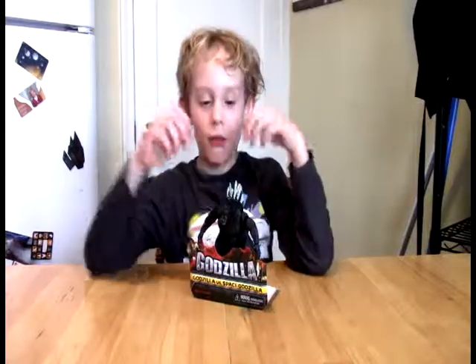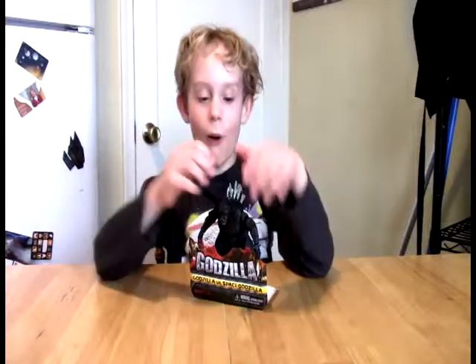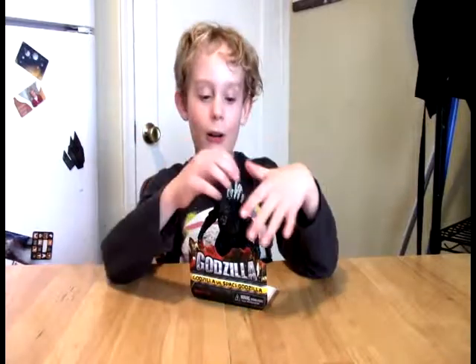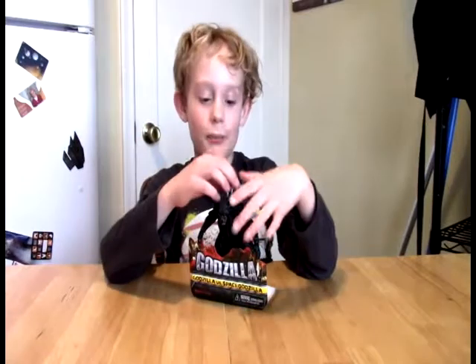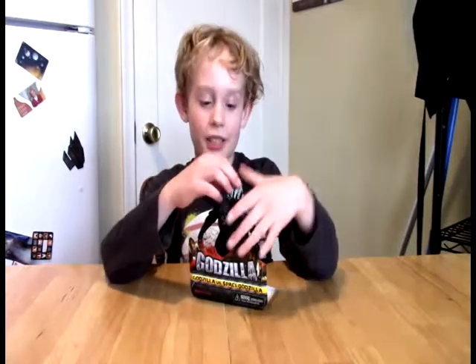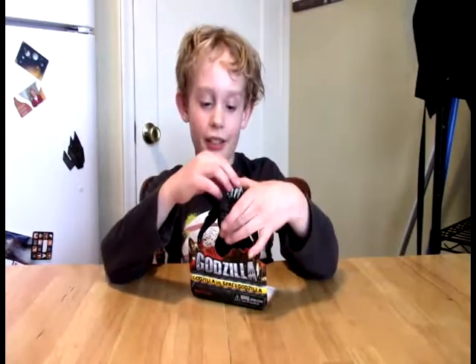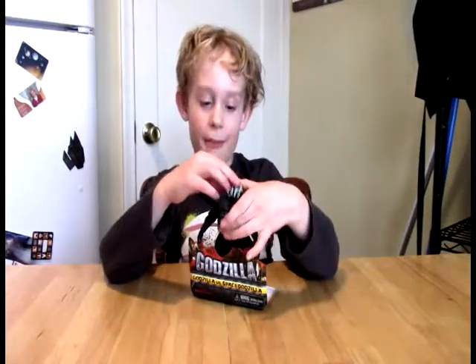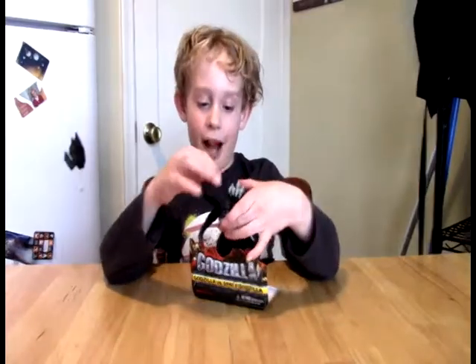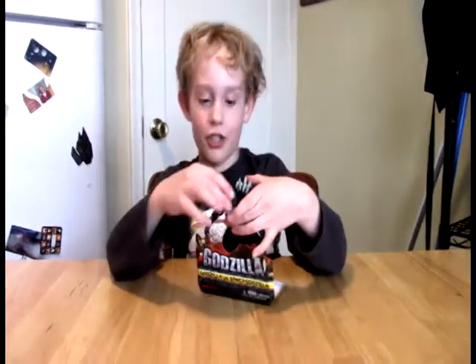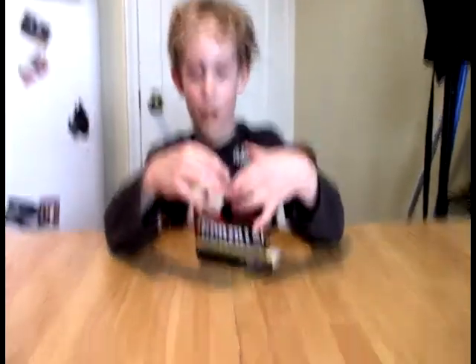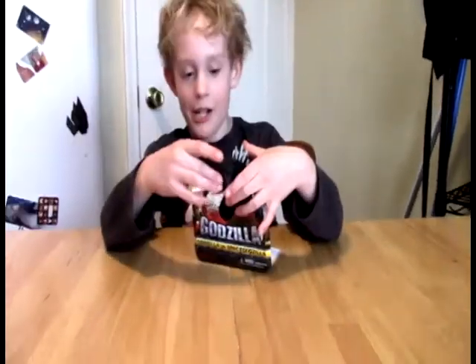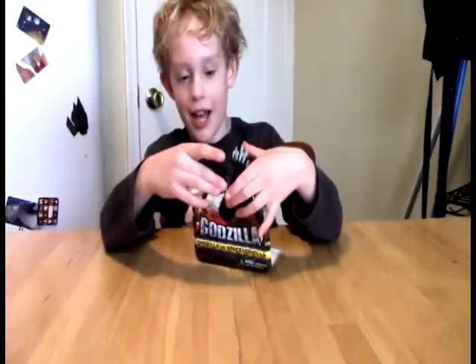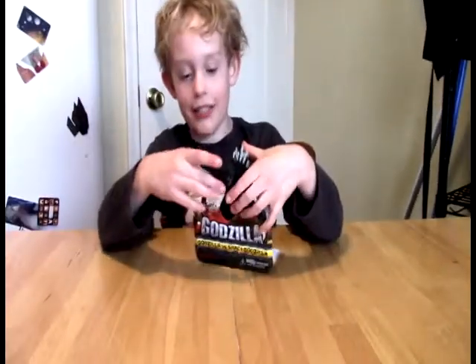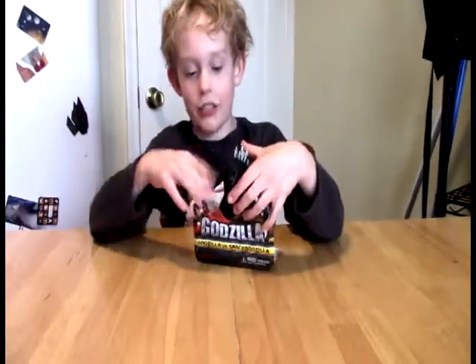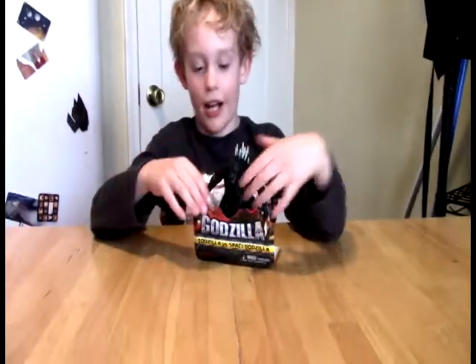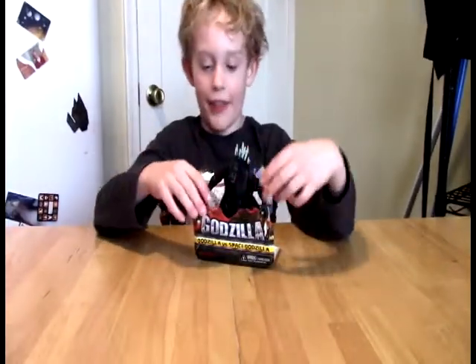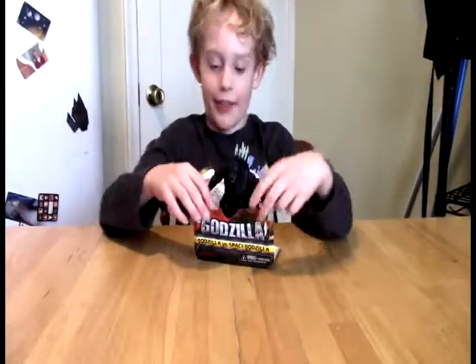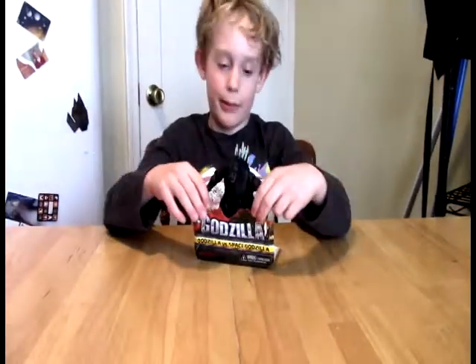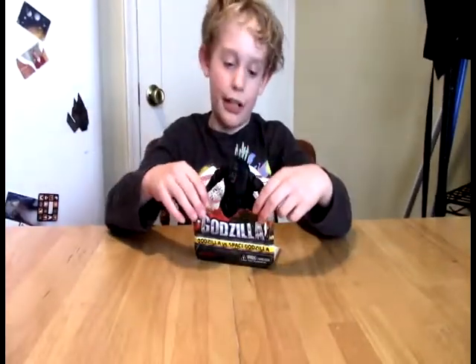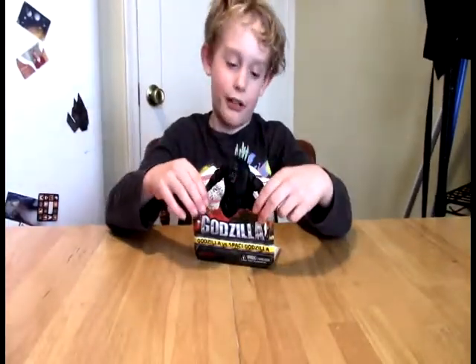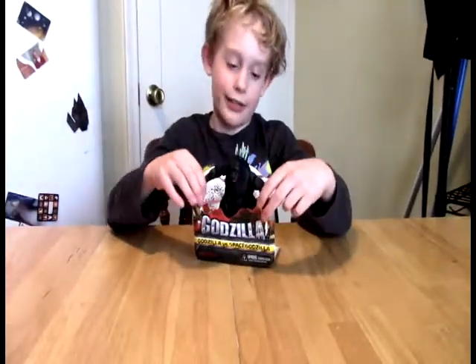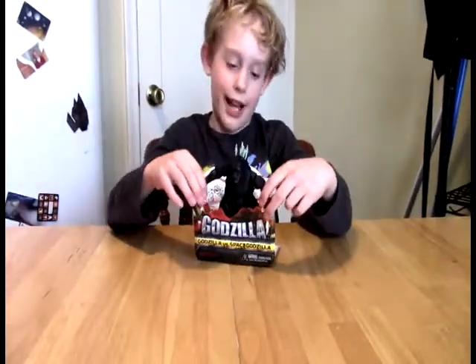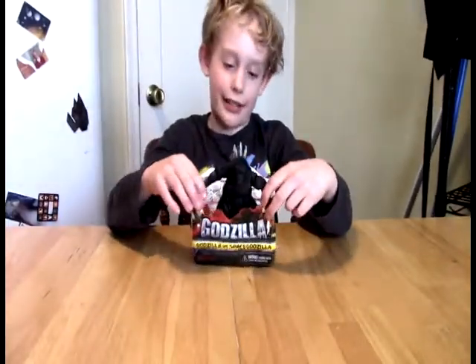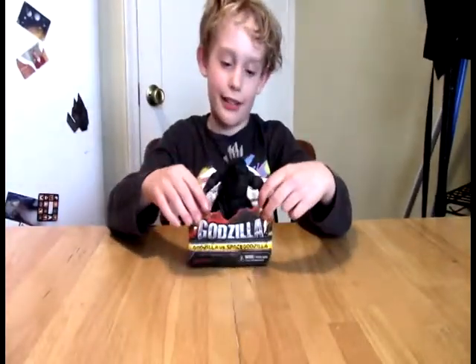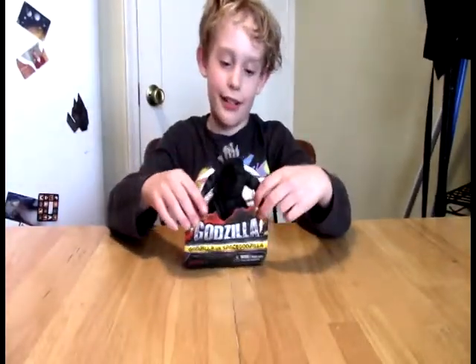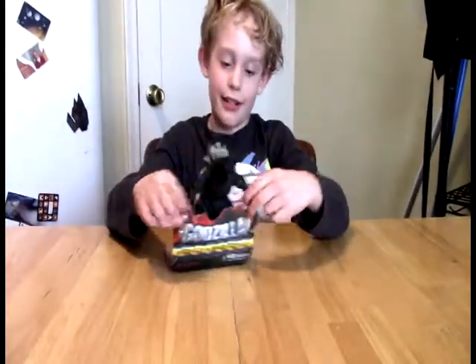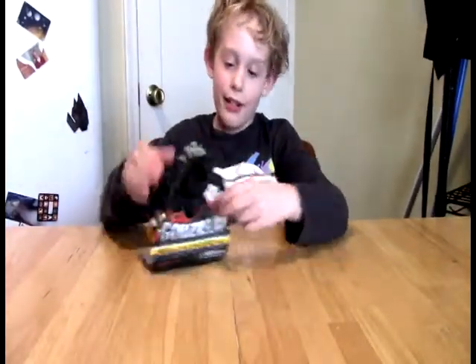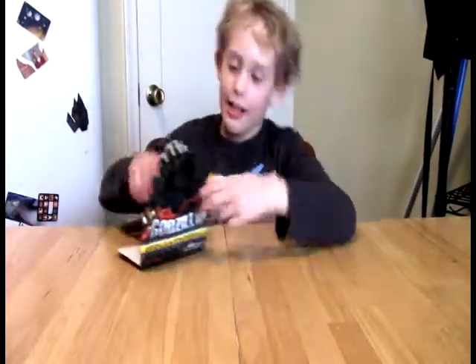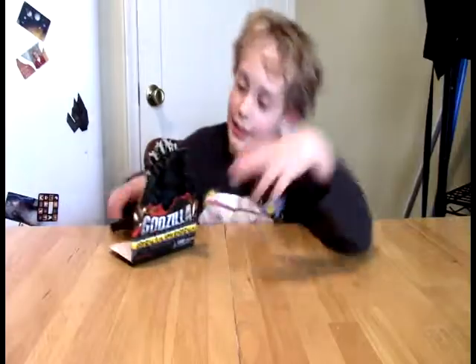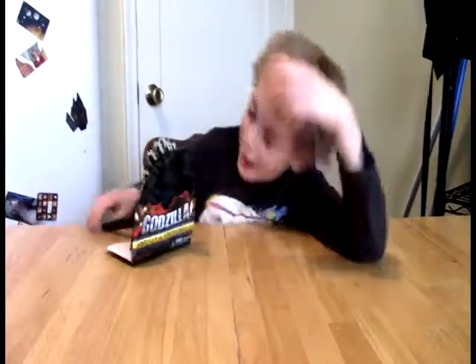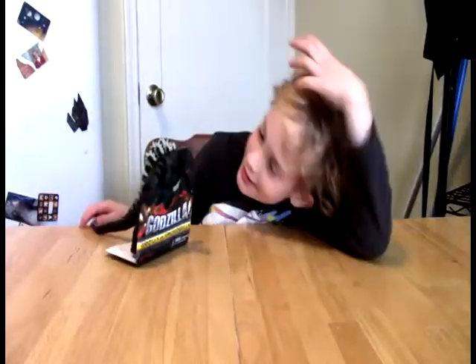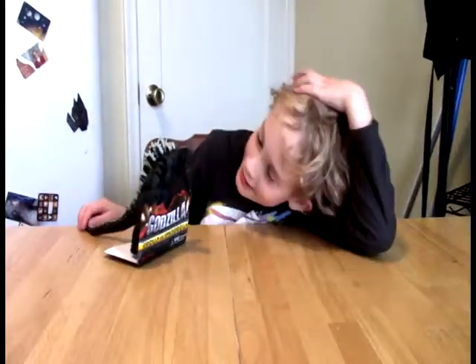Welcome to the Leo Mag Show and as you can see in the thumbnail, yes, it's Godzilla.